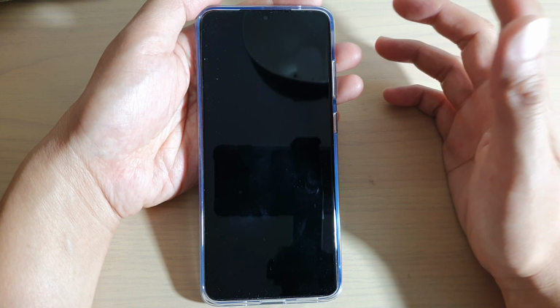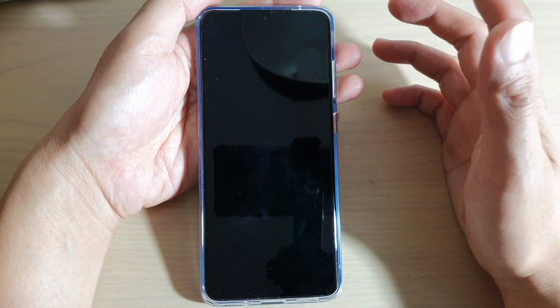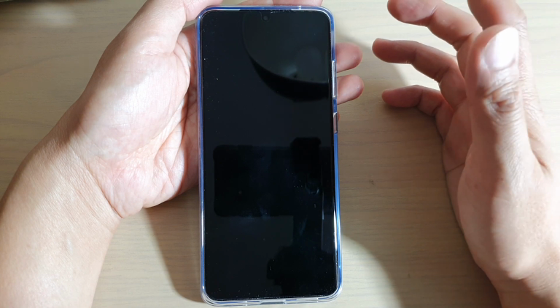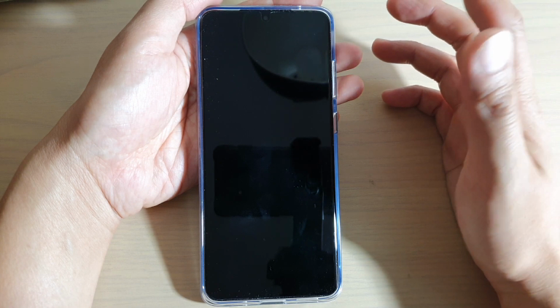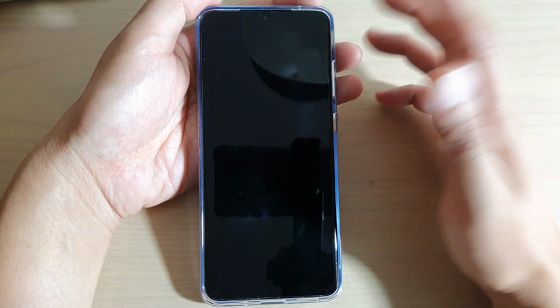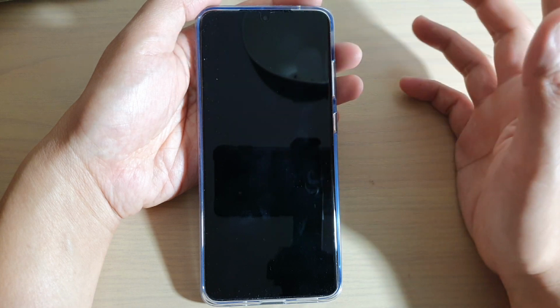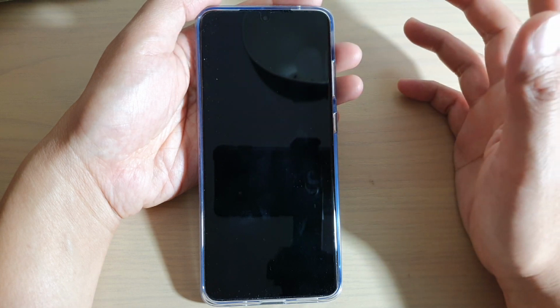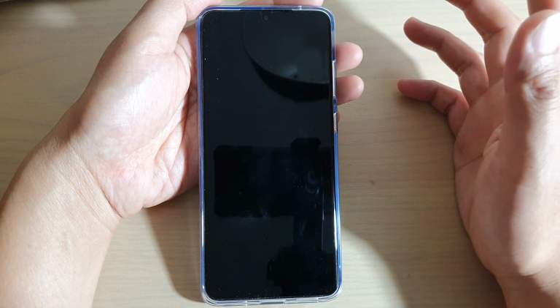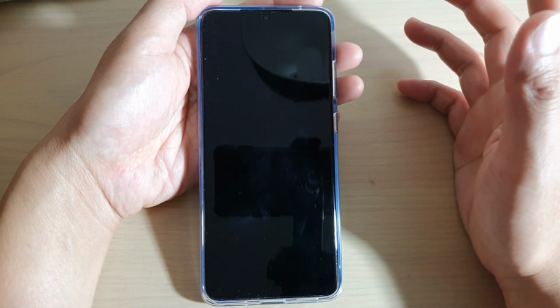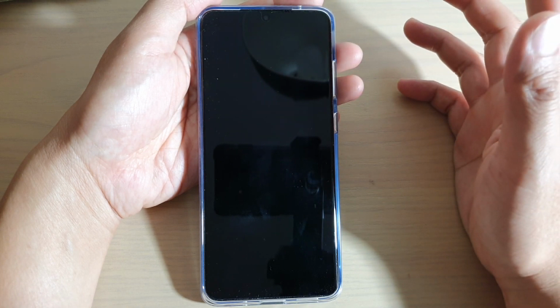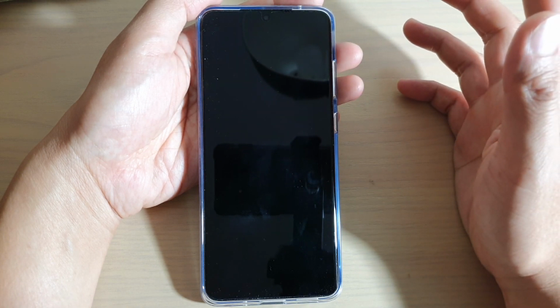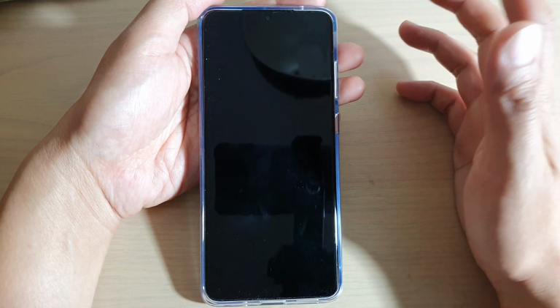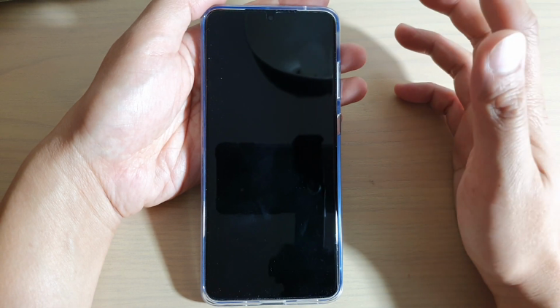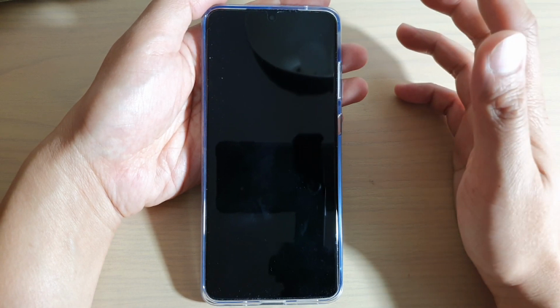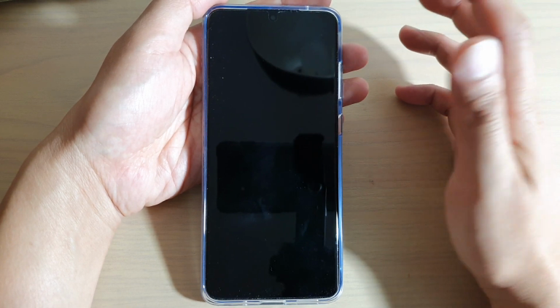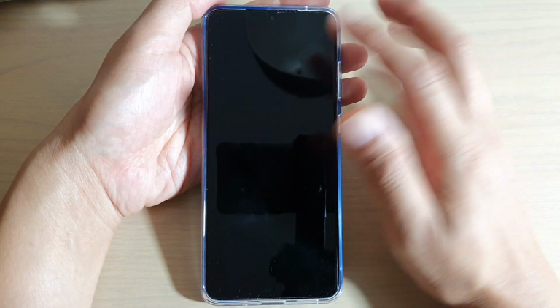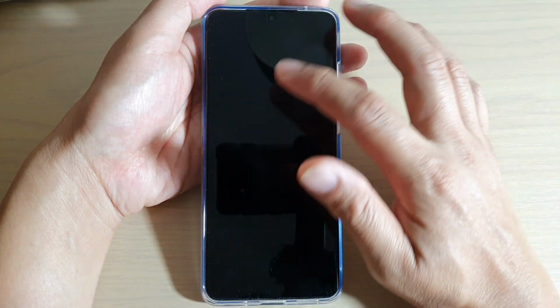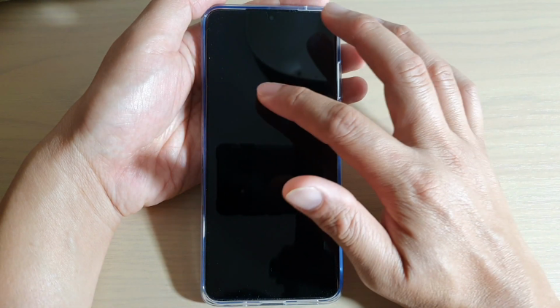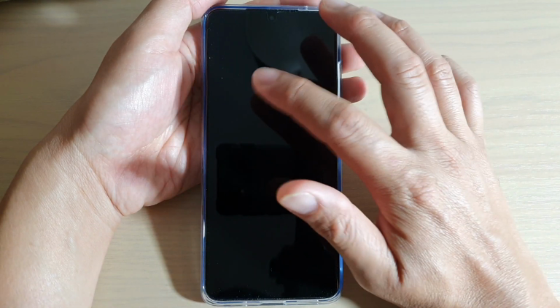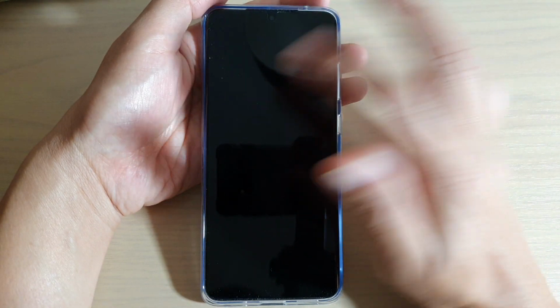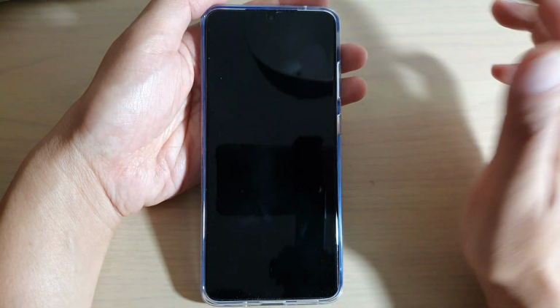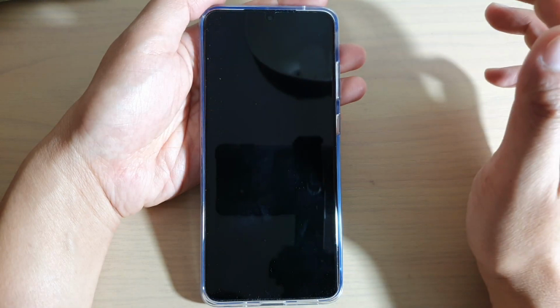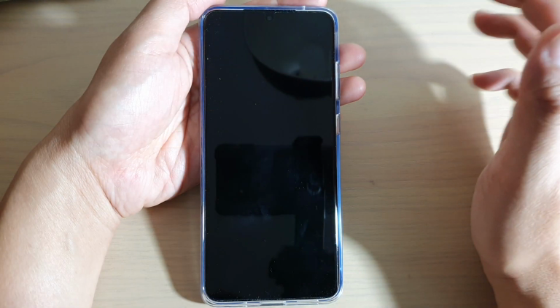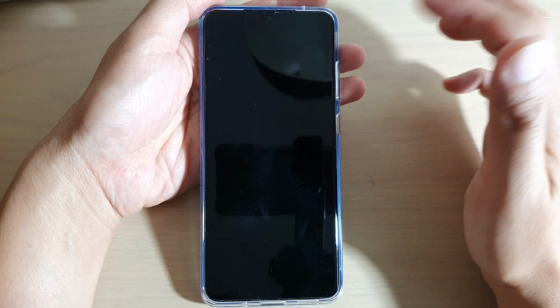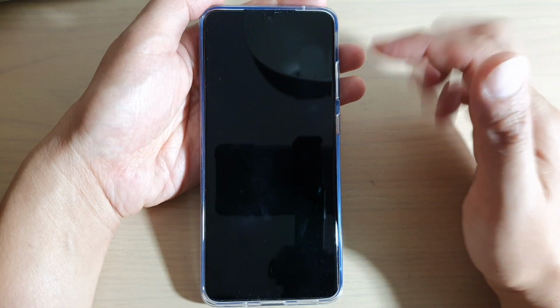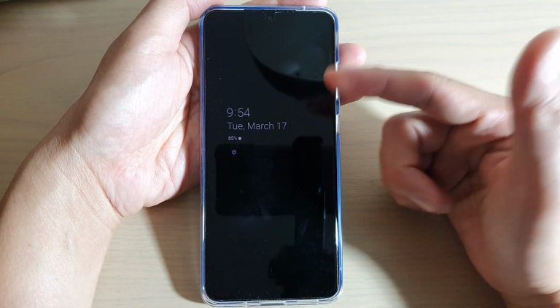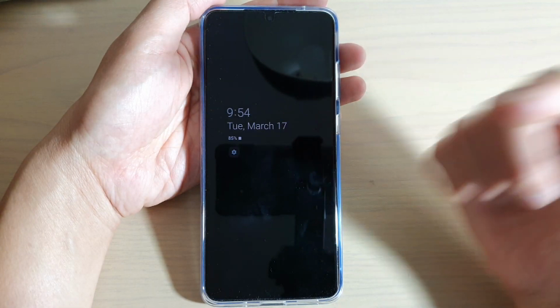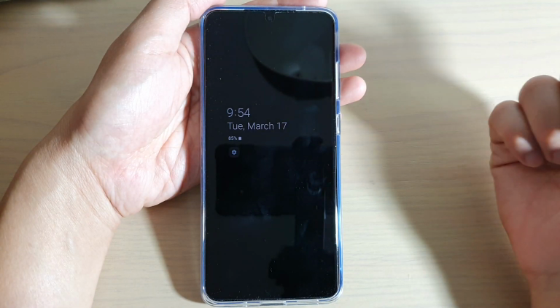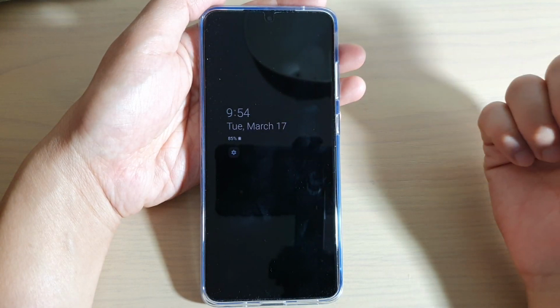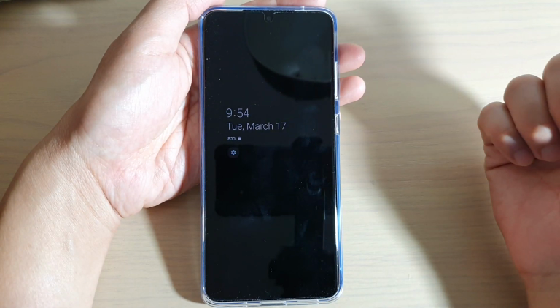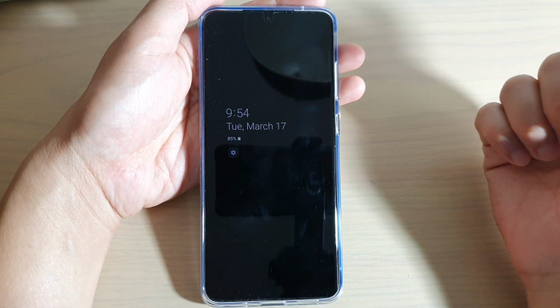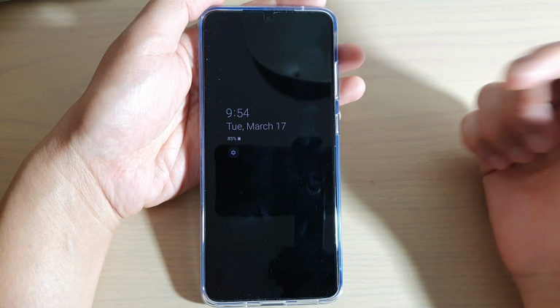So by default, in order to show the clock, you need to tap on it once and that will bring up the clock.